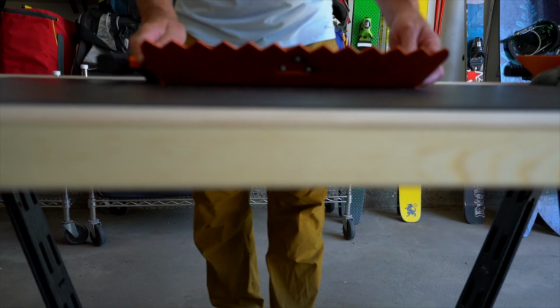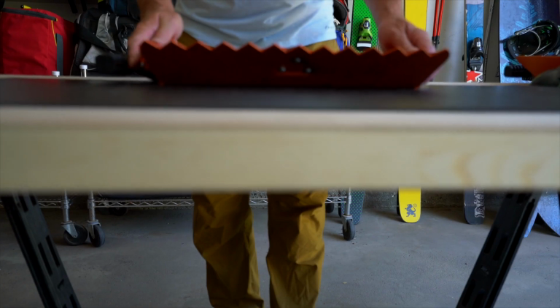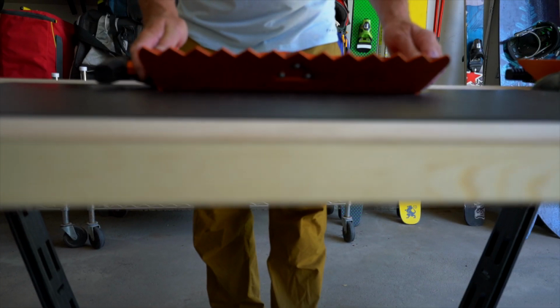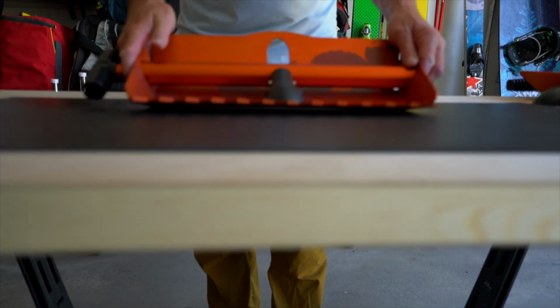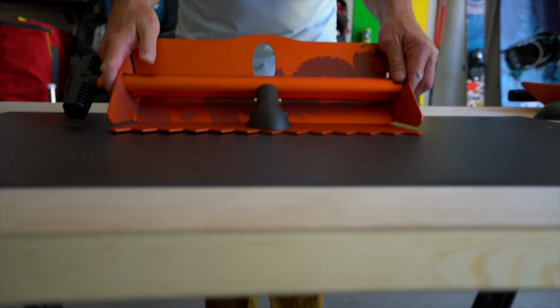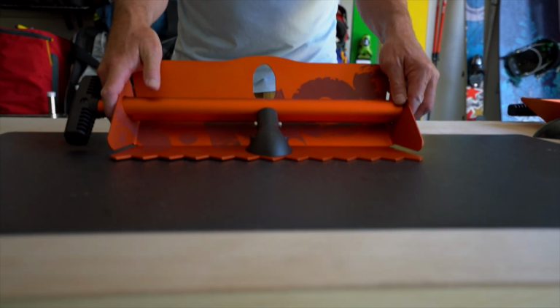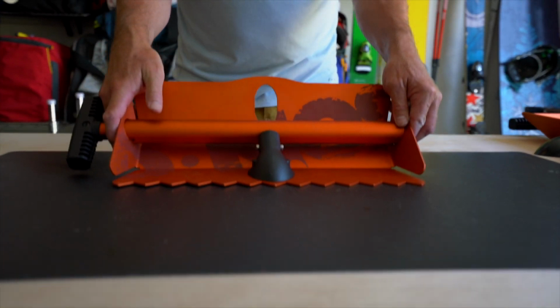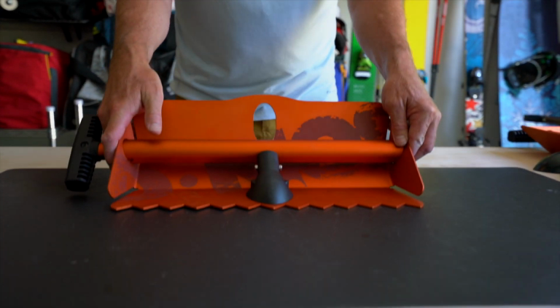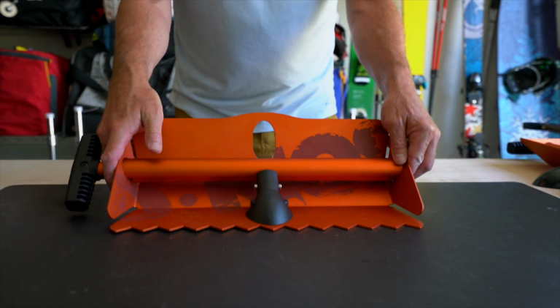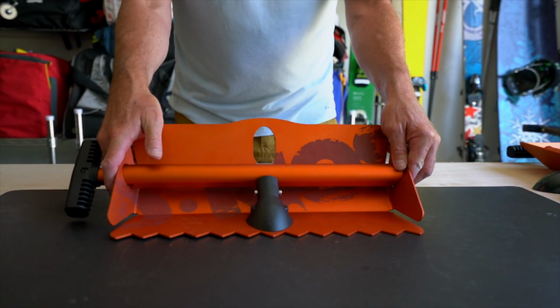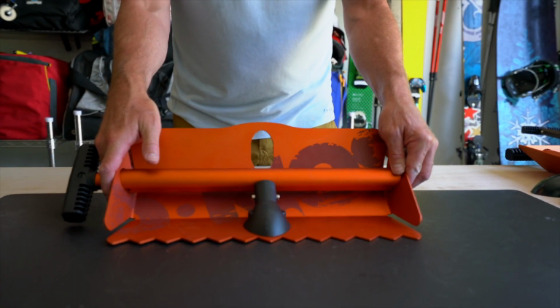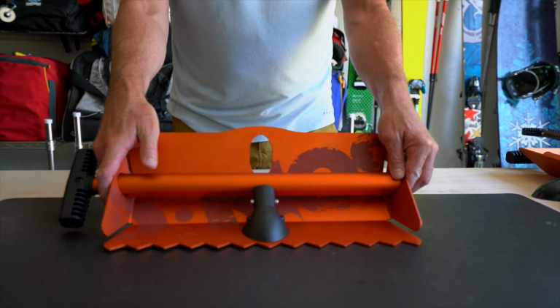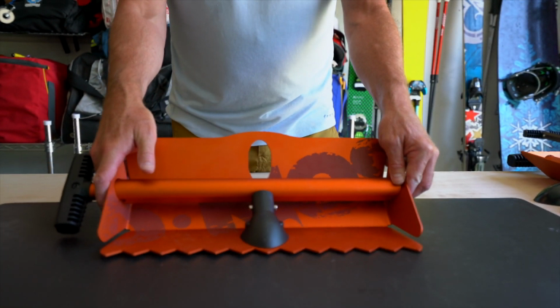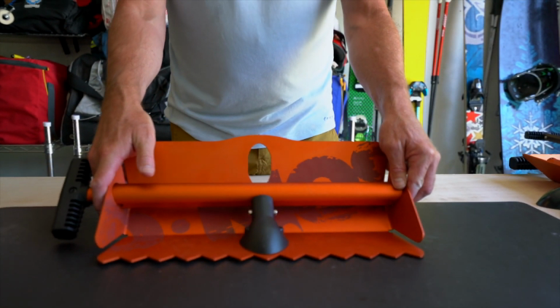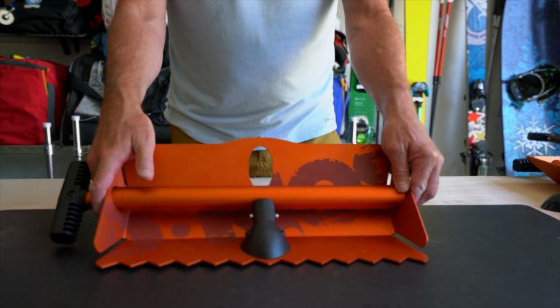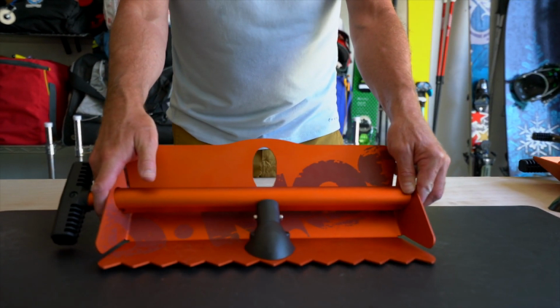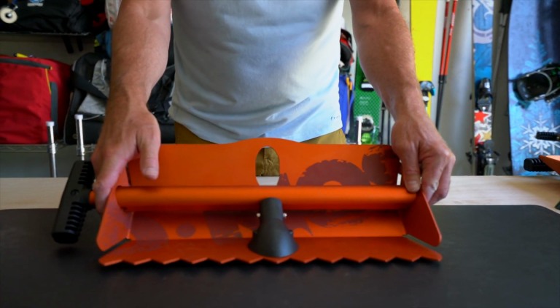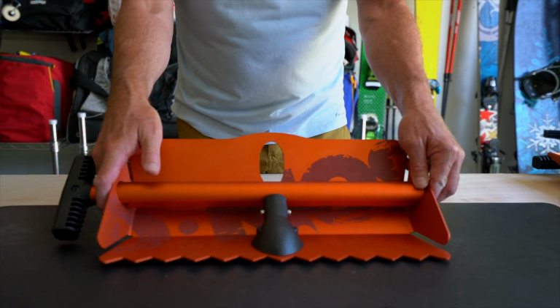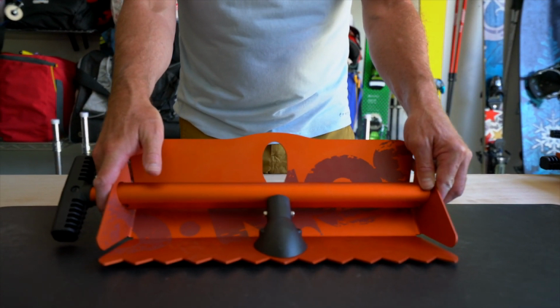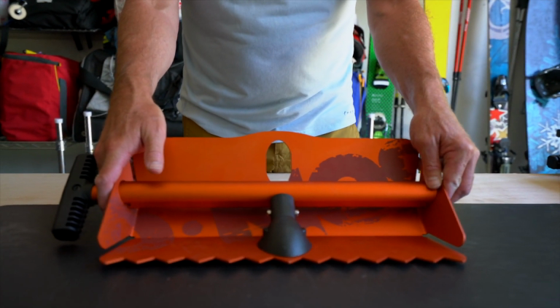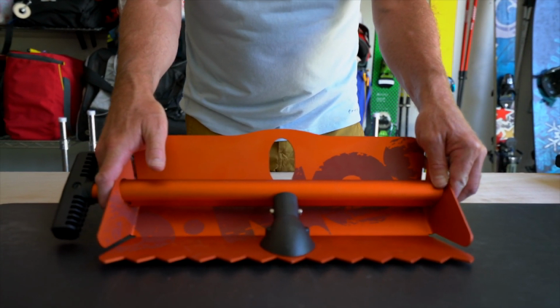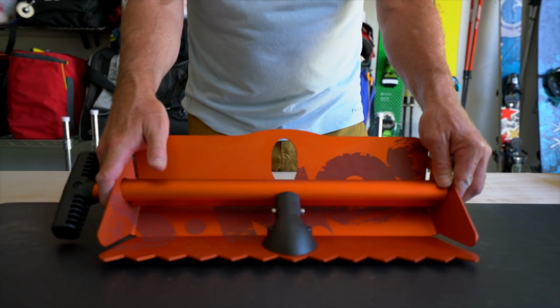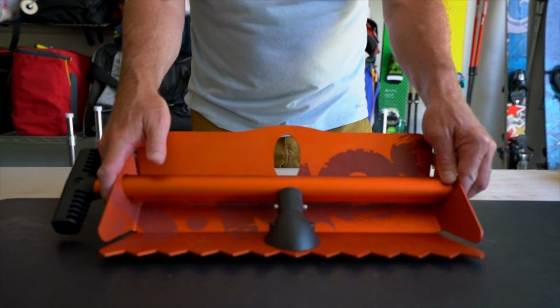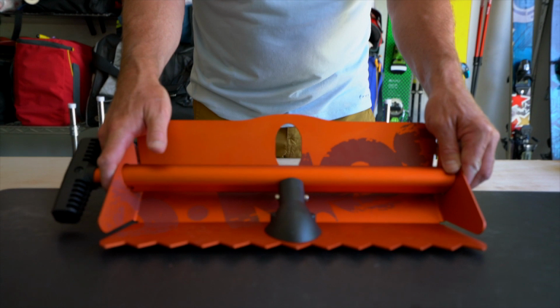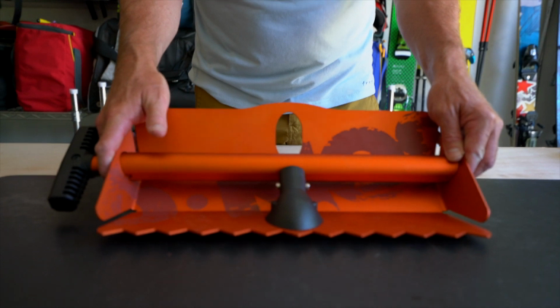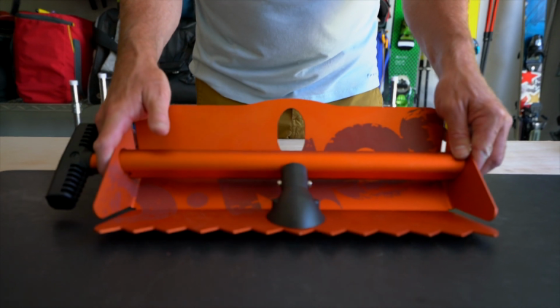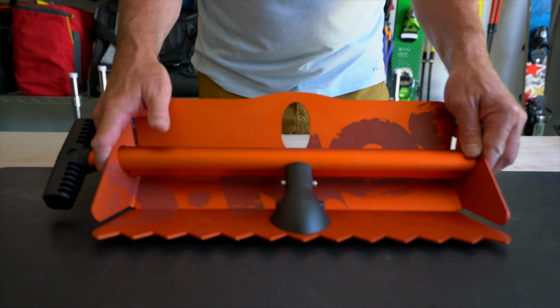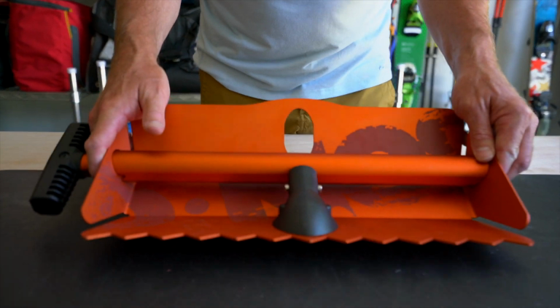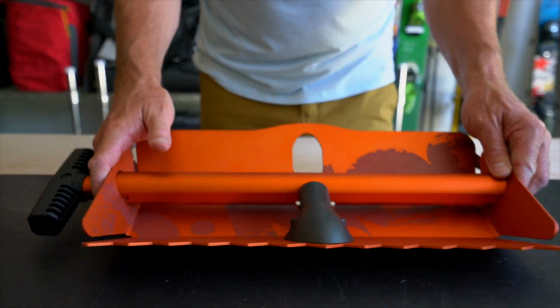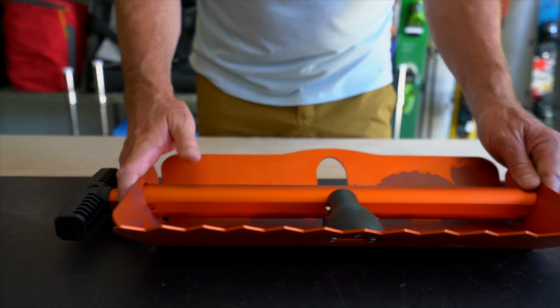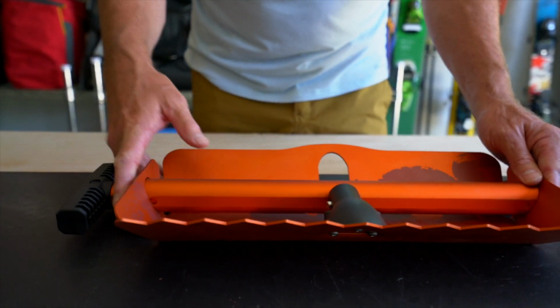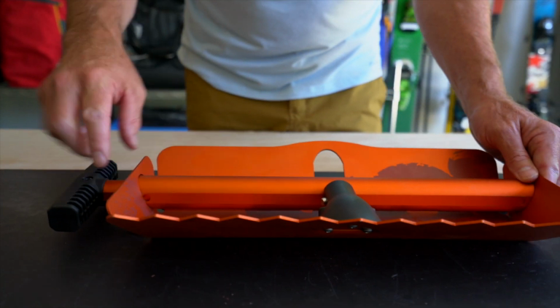This is how your DEMO shovel is going to look when you get it out of the box. Assembling it is very simple.